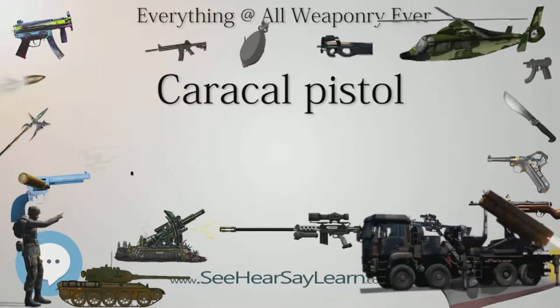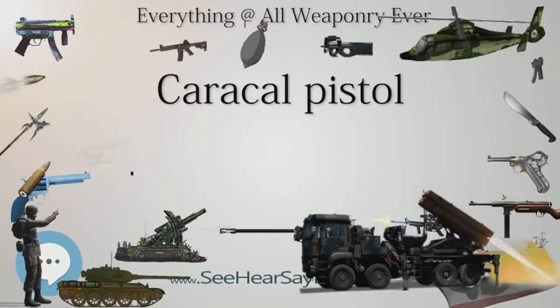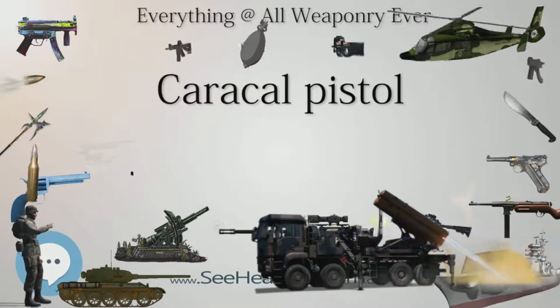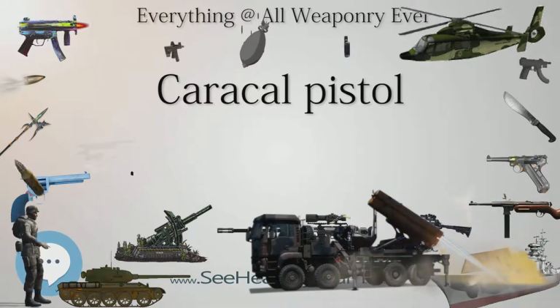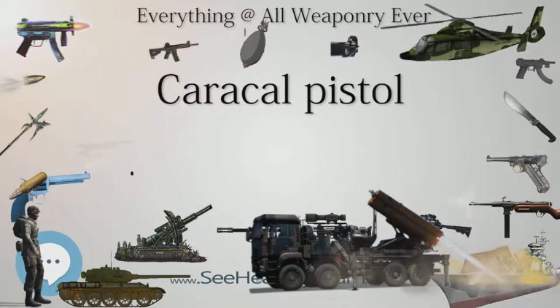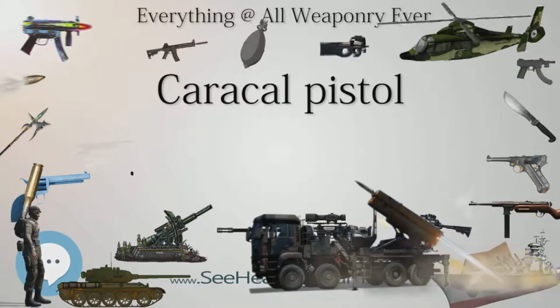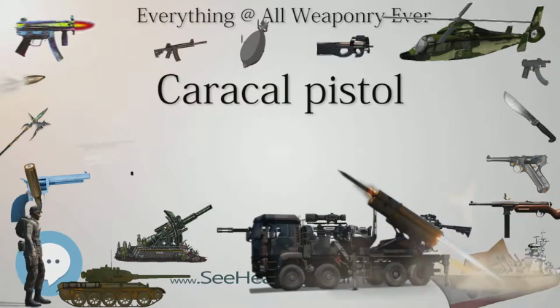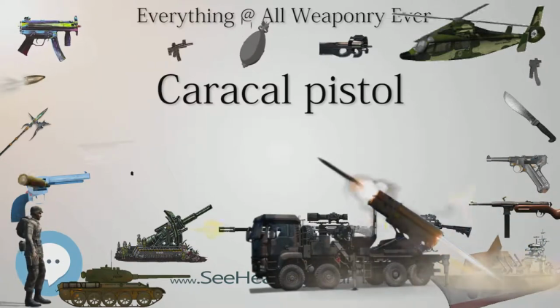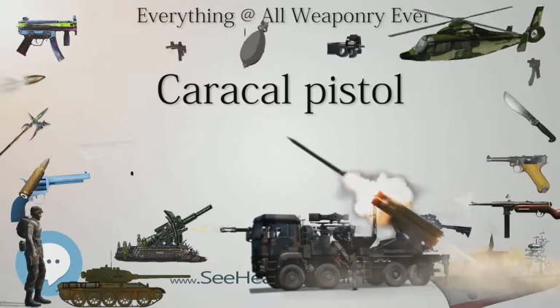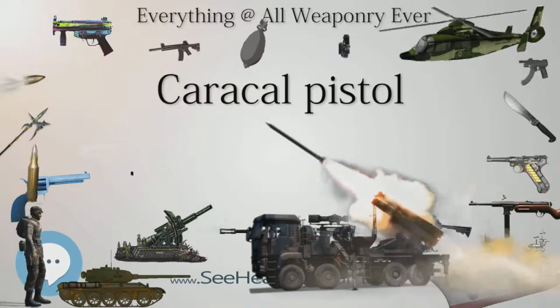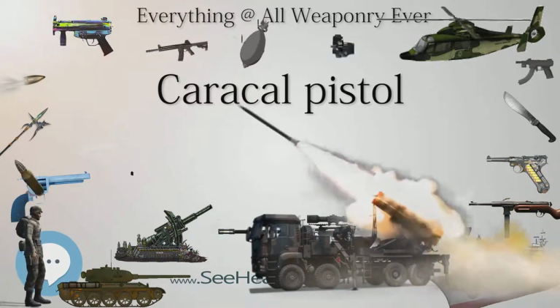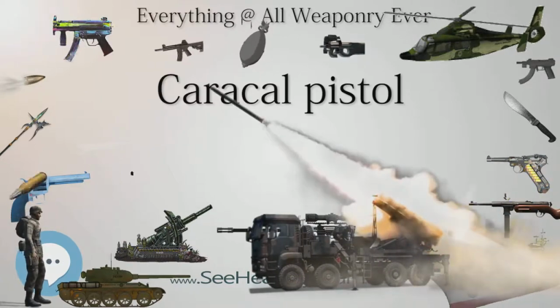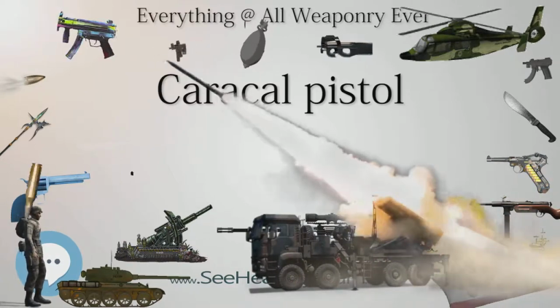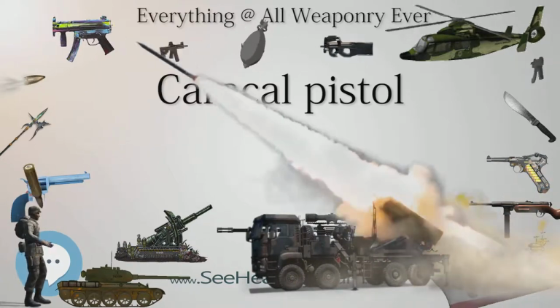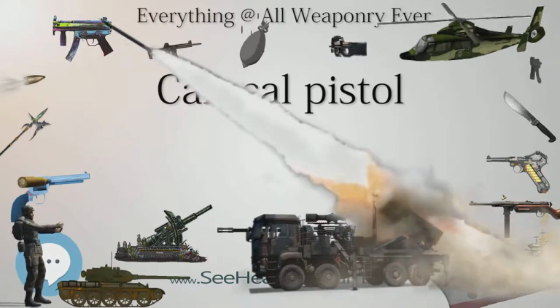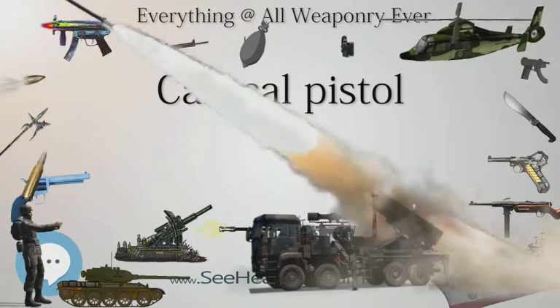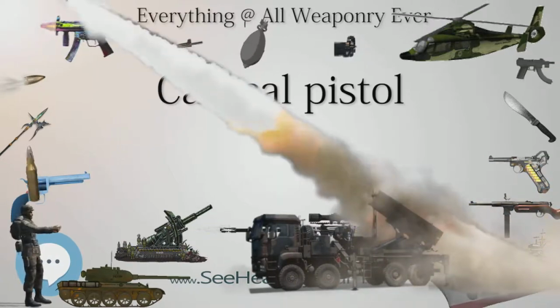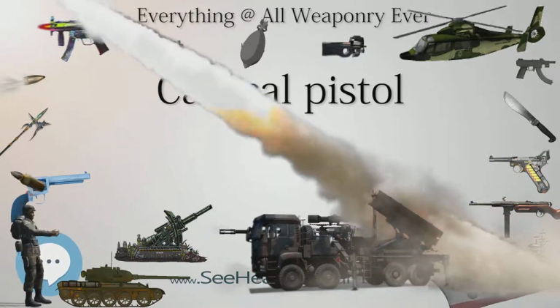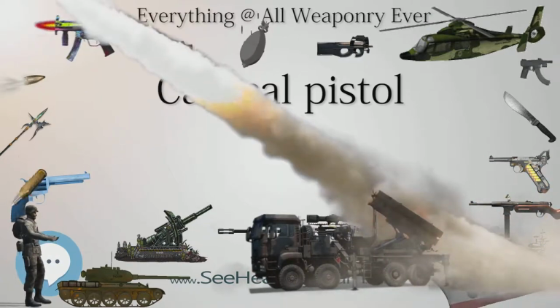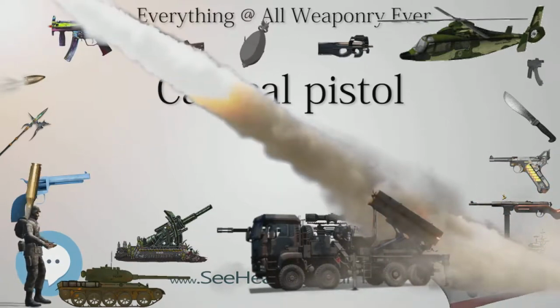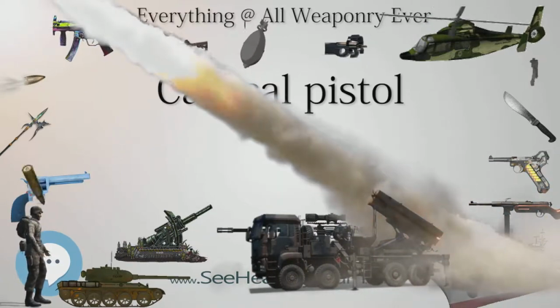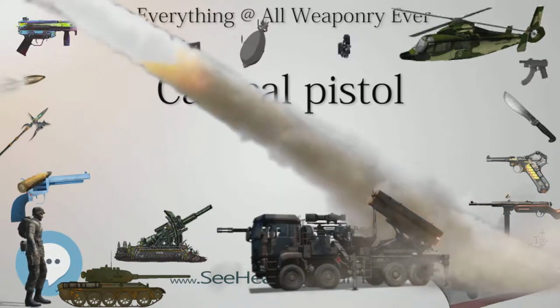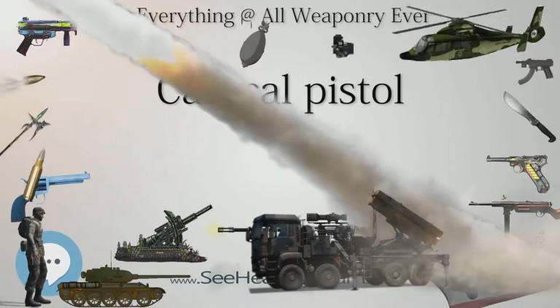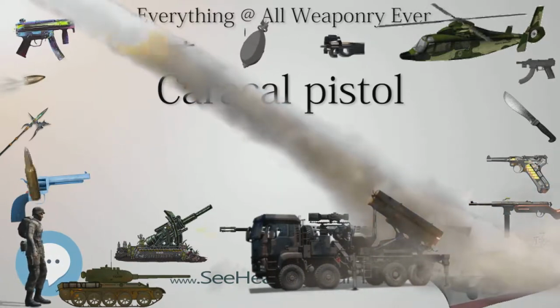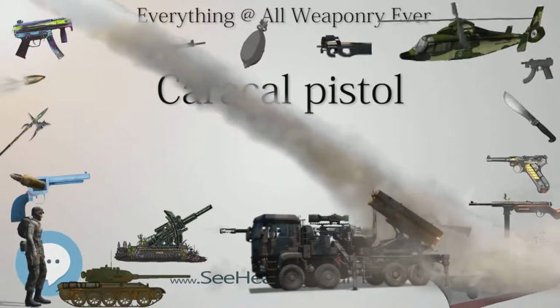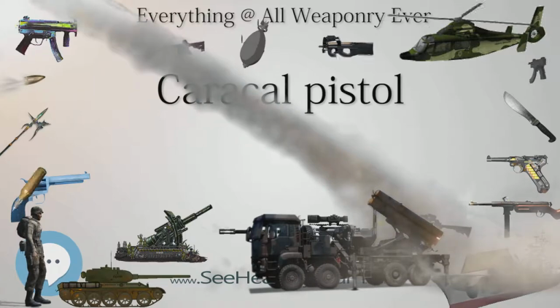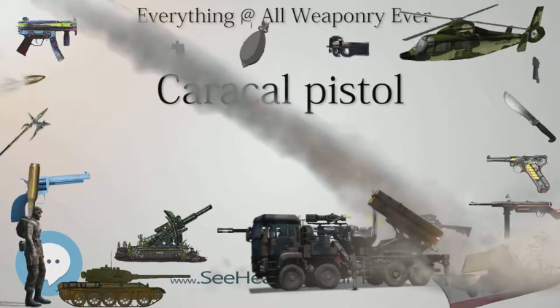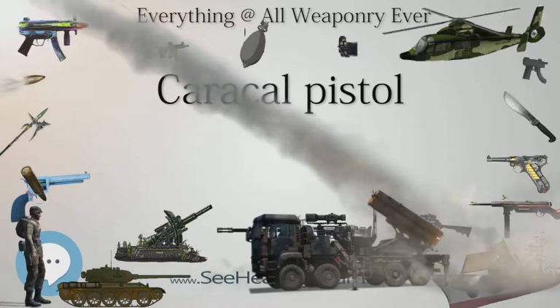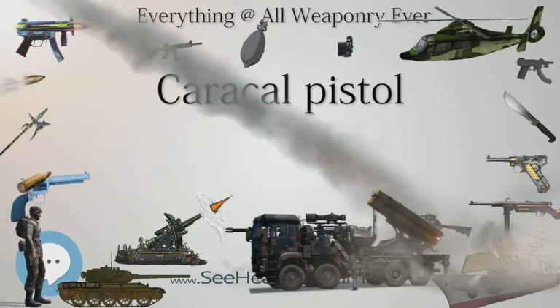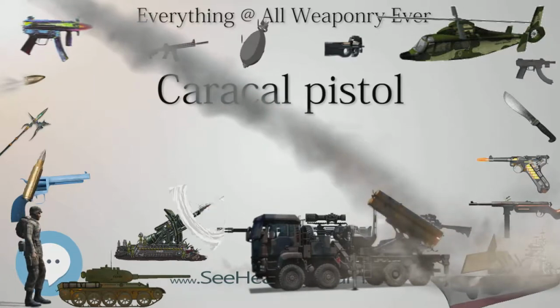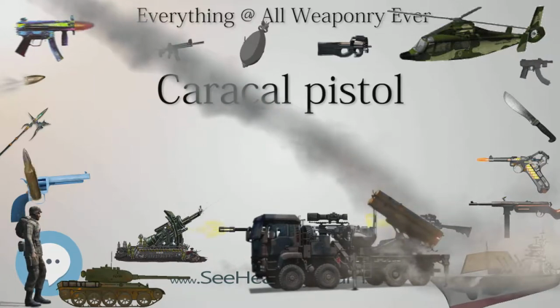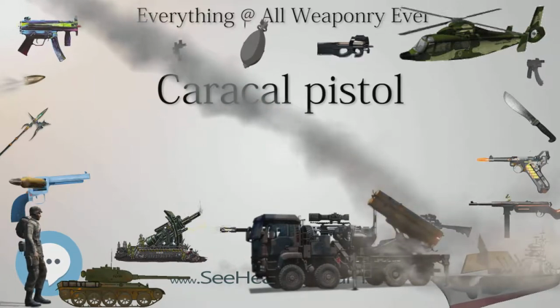The enhanced F variant weighs 40 grams (1.4 ounces) more than the original F pistol.